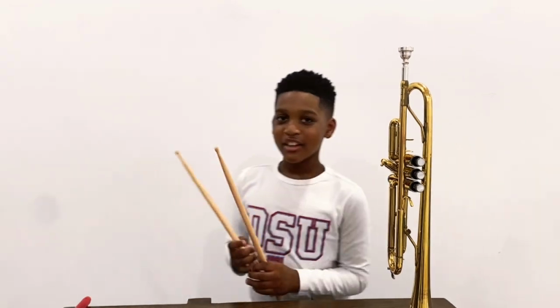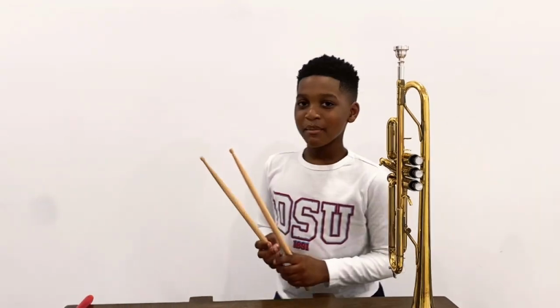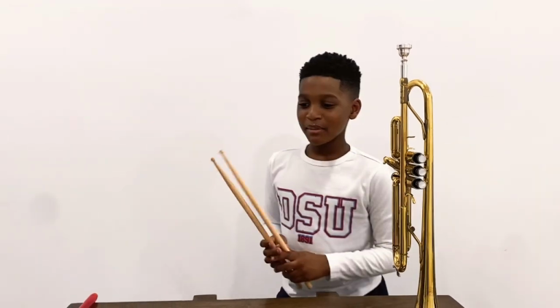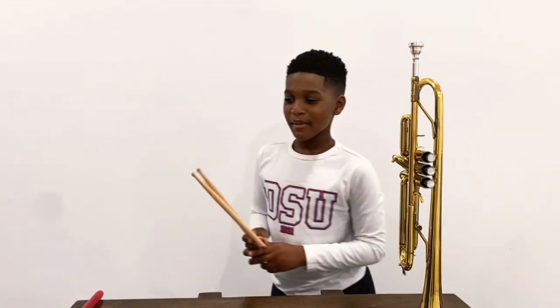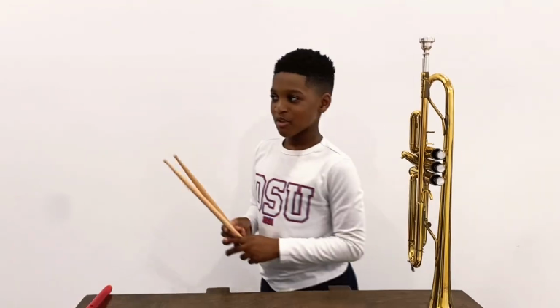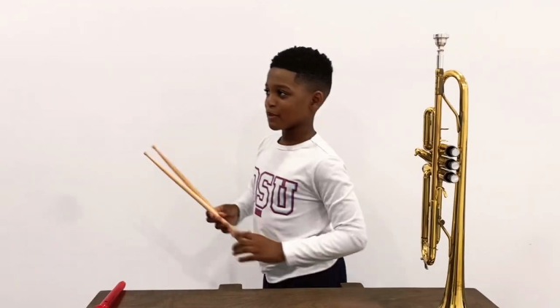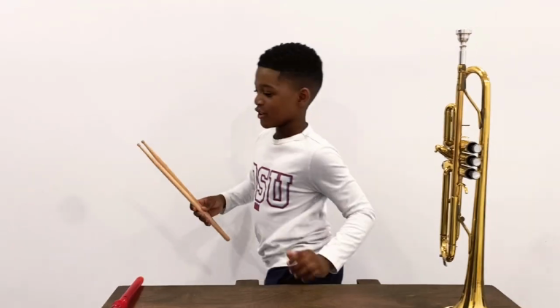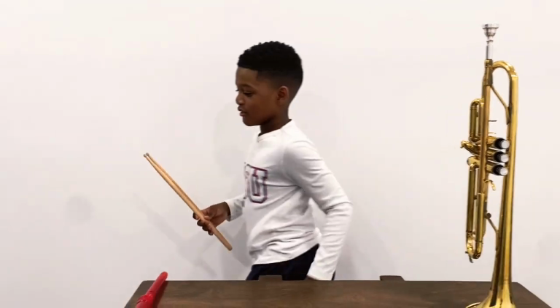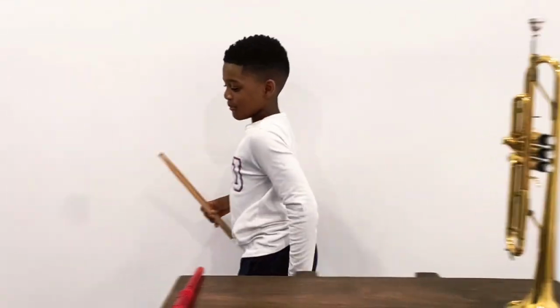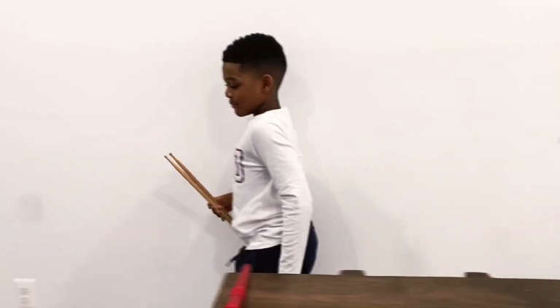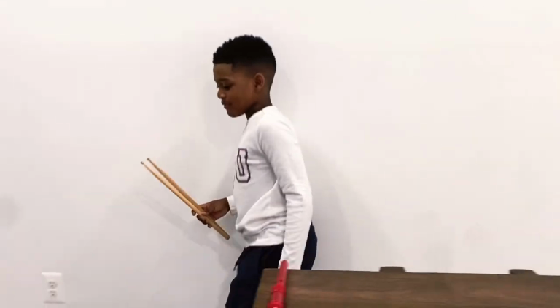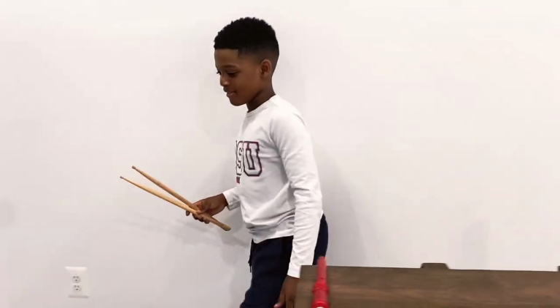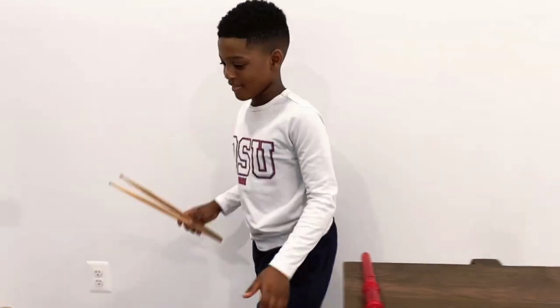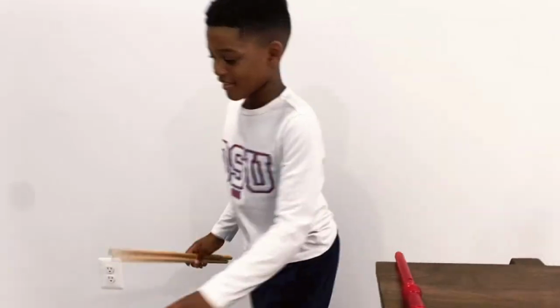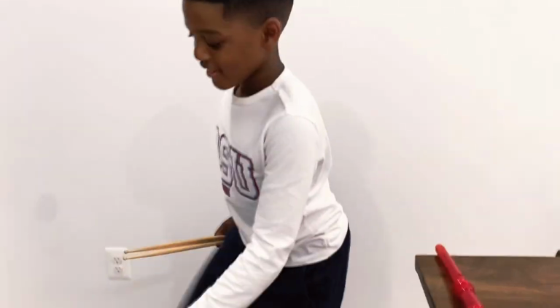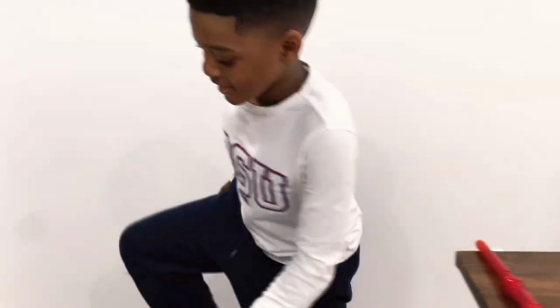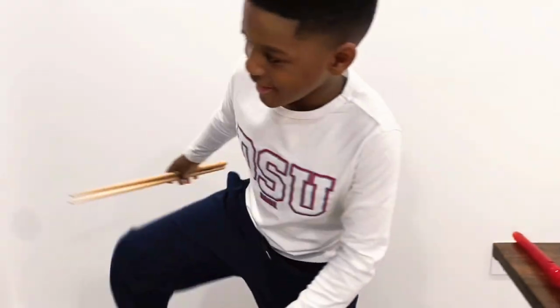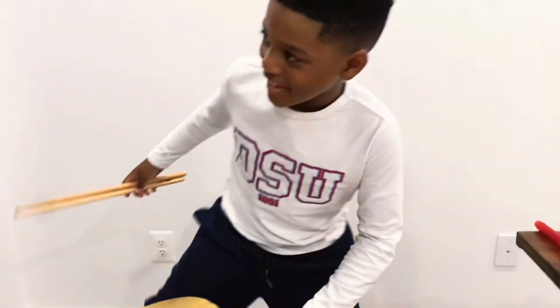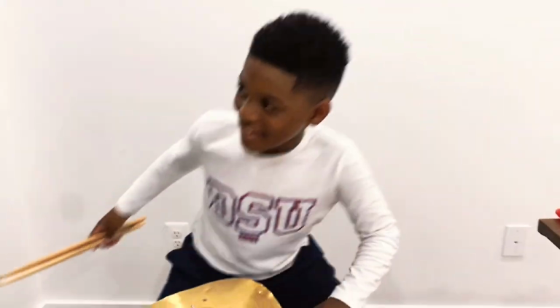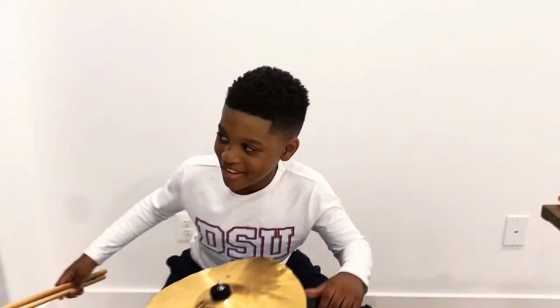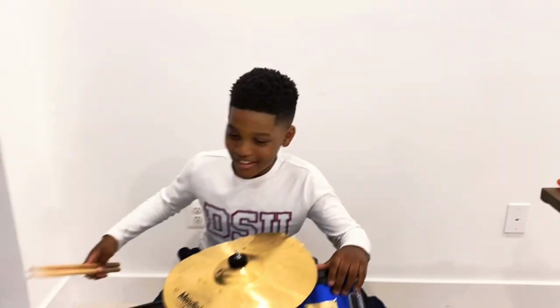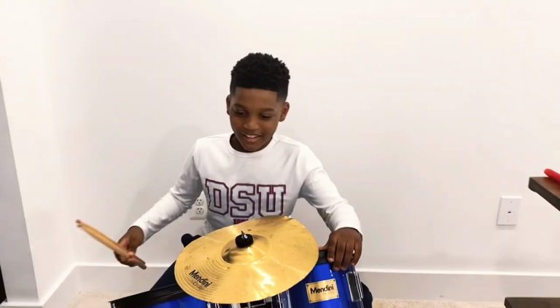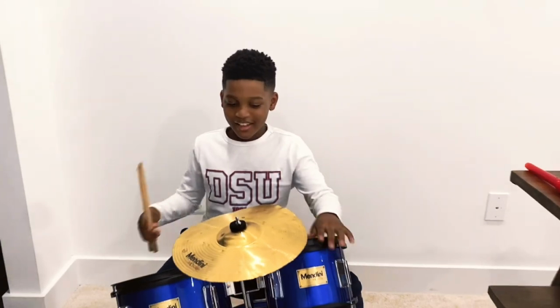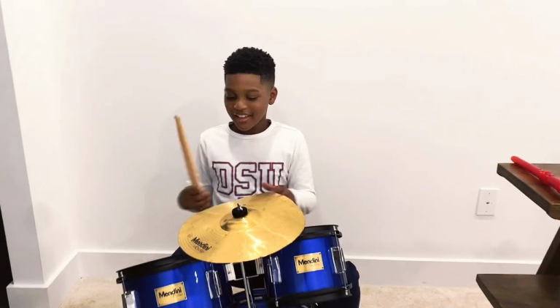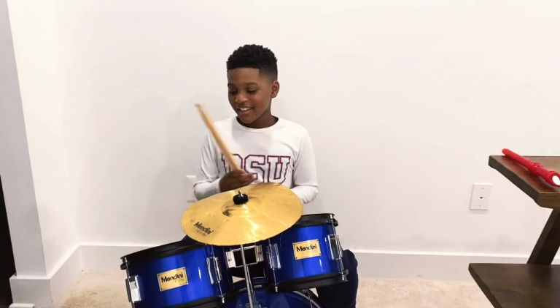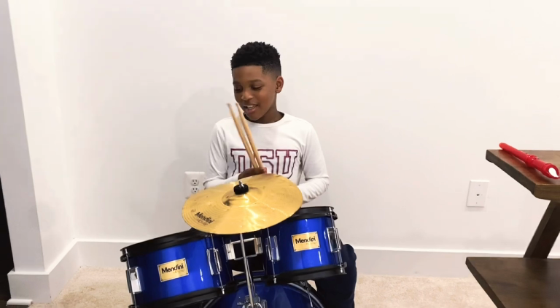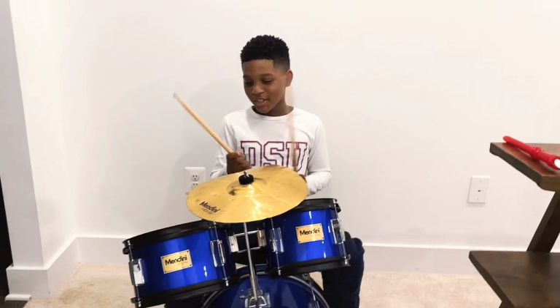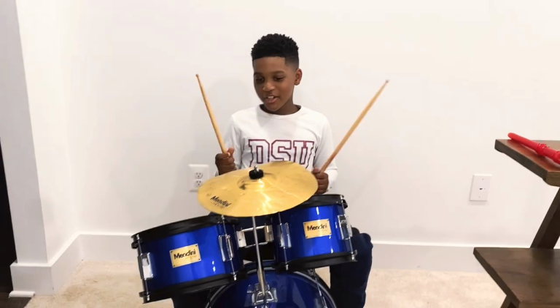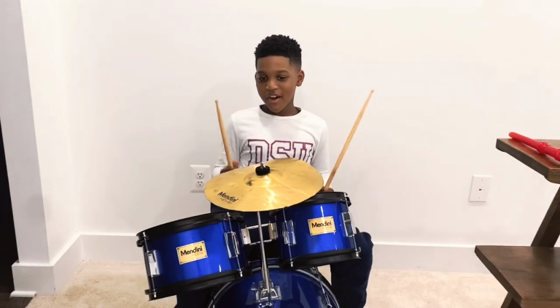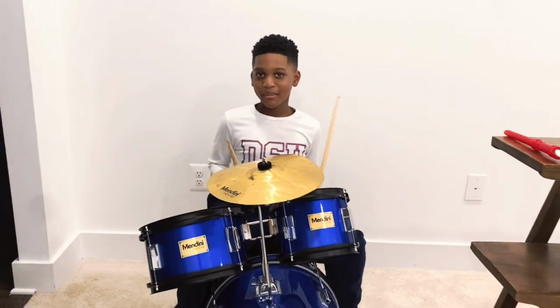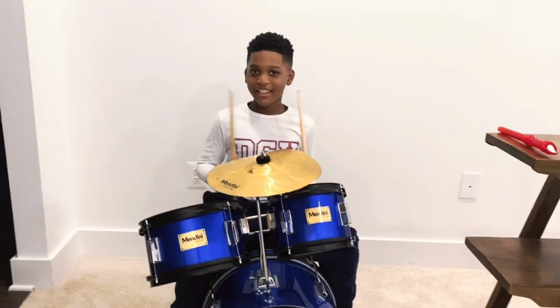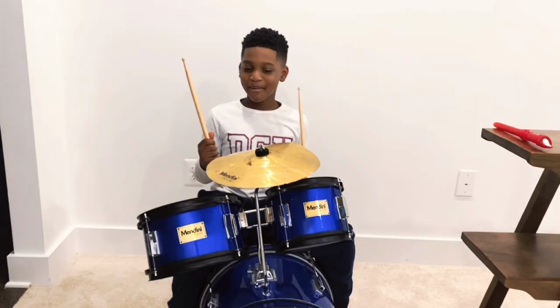Now let me play my drums for you. Let me show you how I play them.